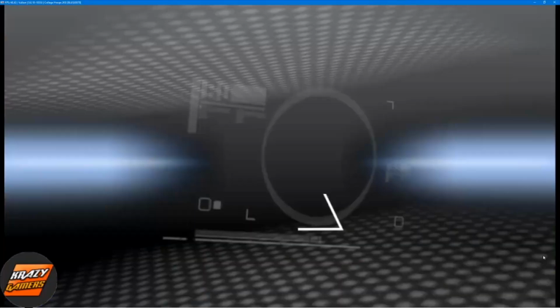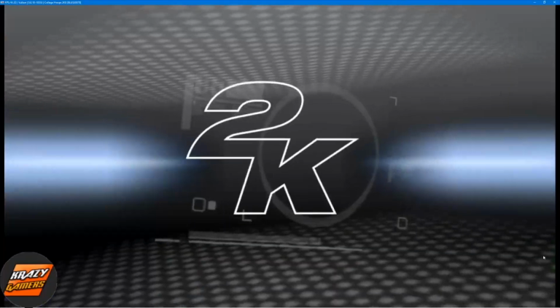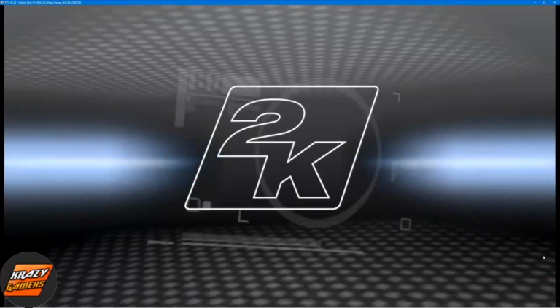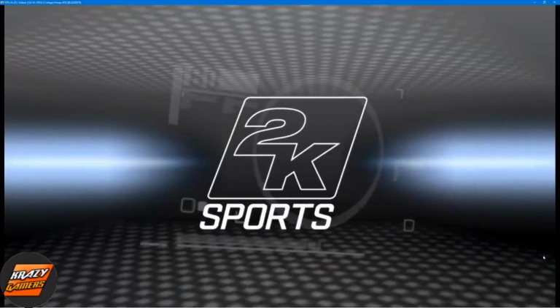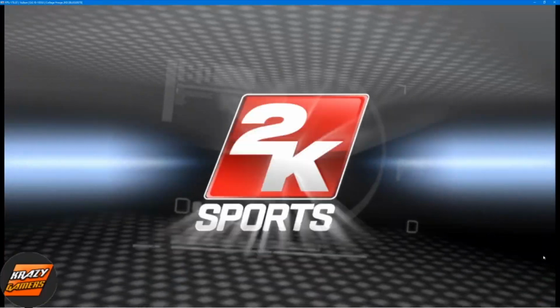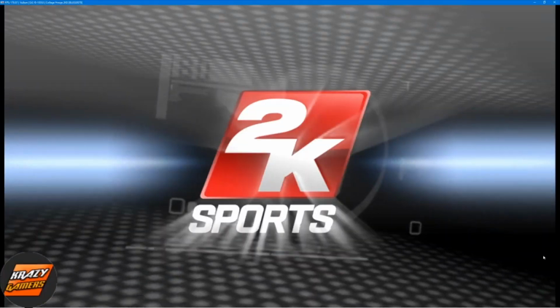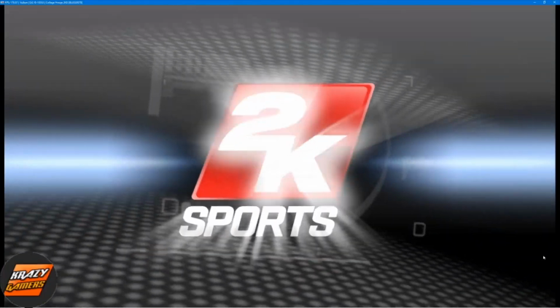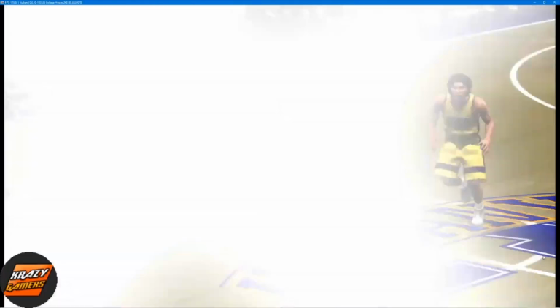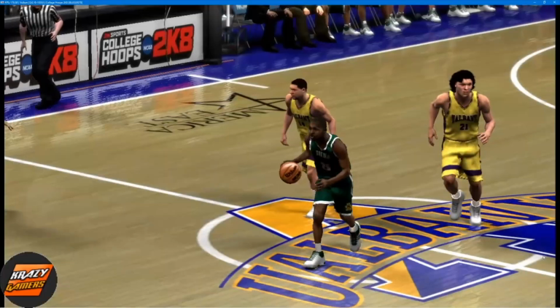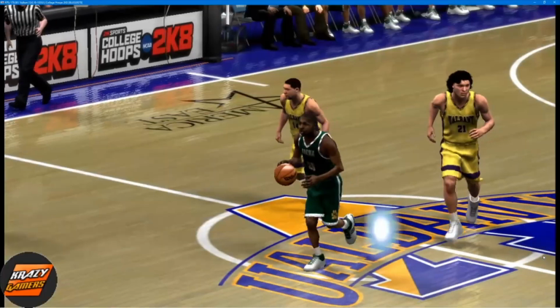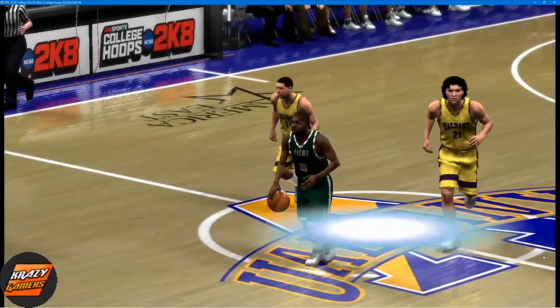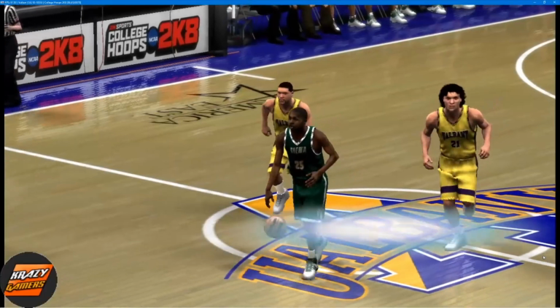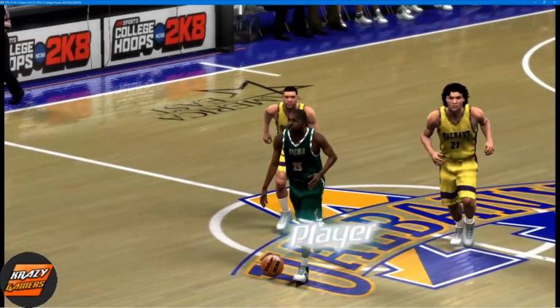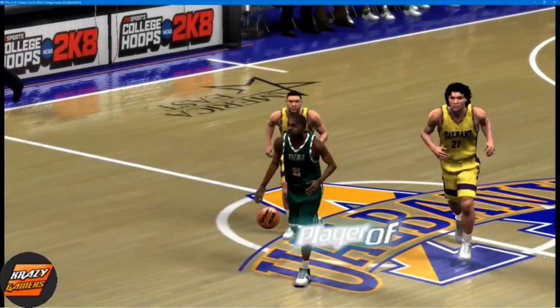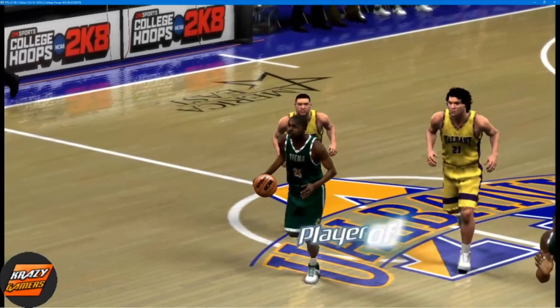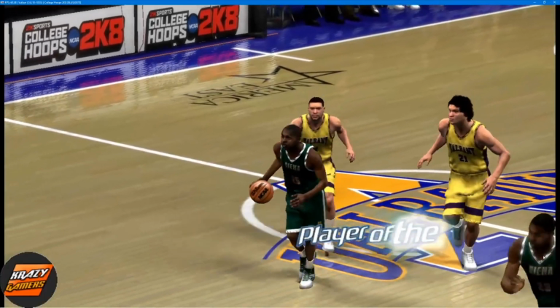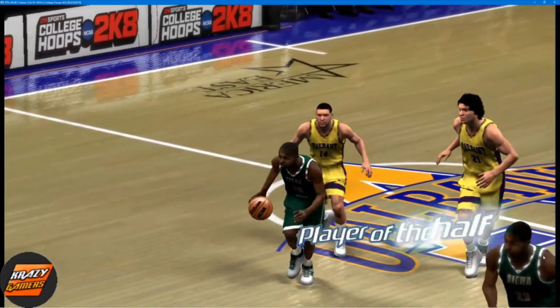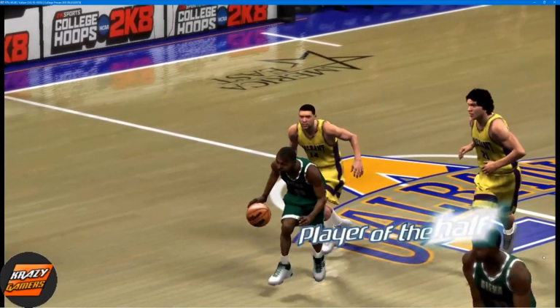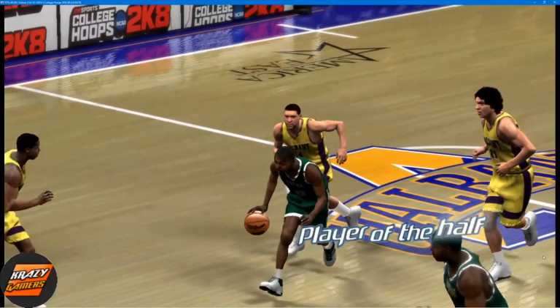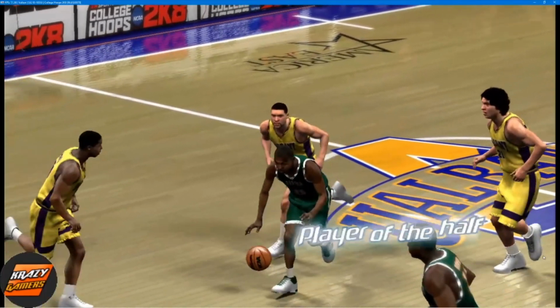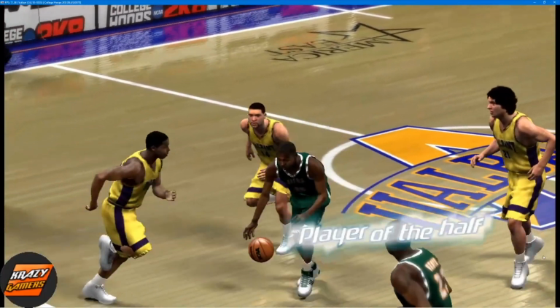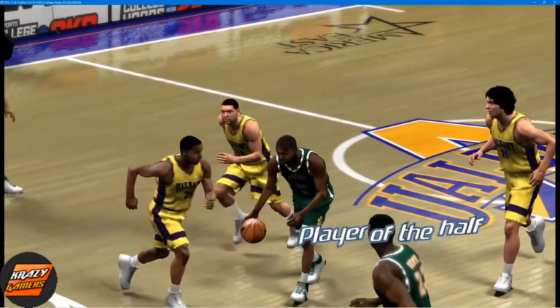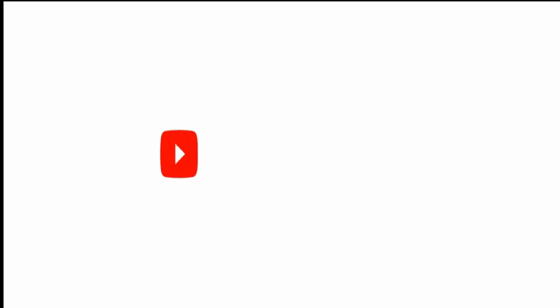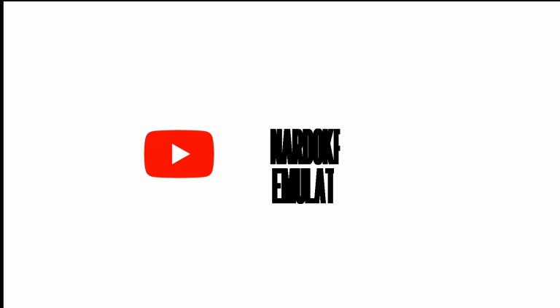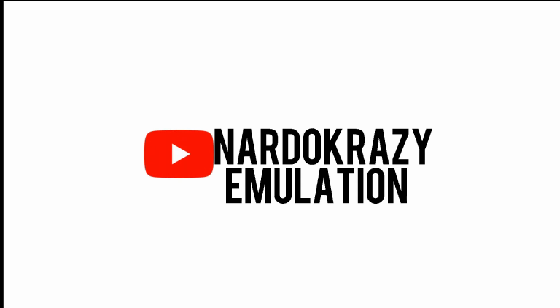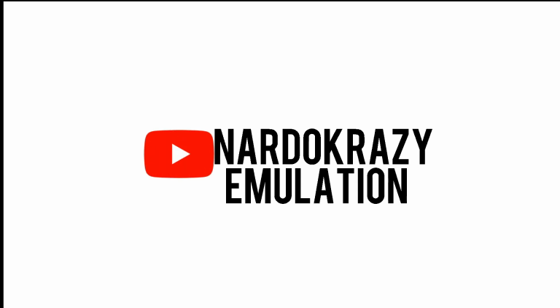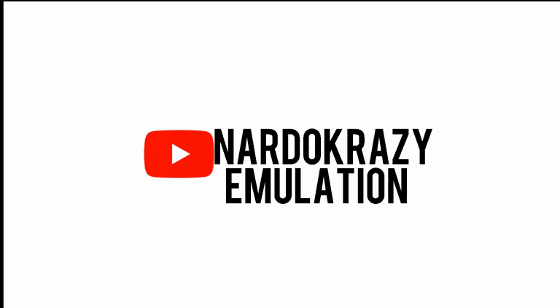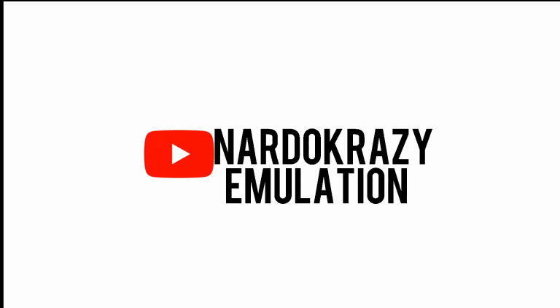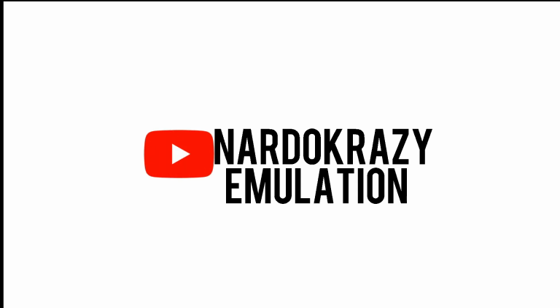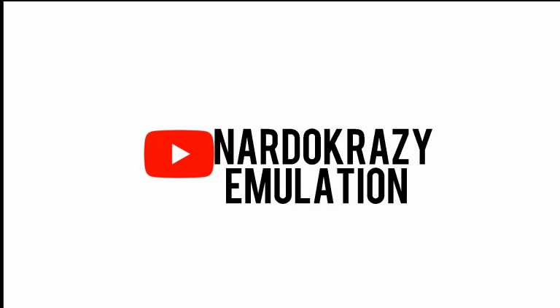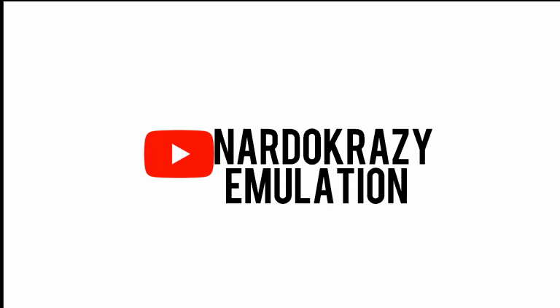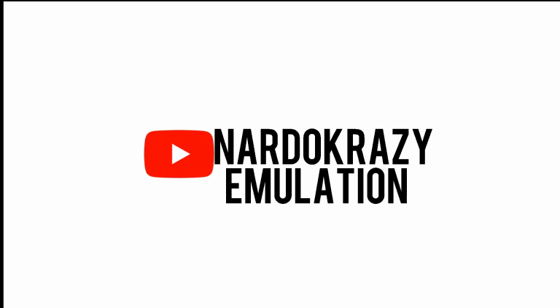Now we'll bring you our player of the half. Who's your pick, Phil?